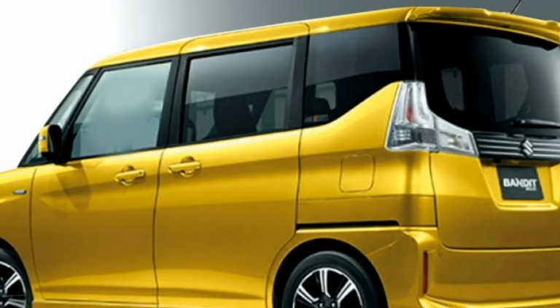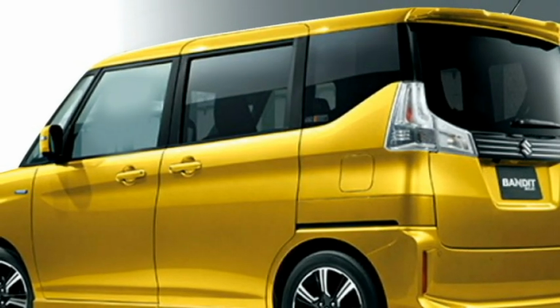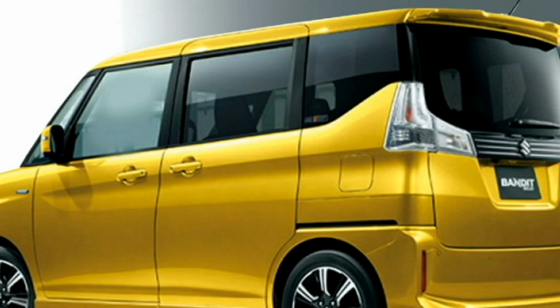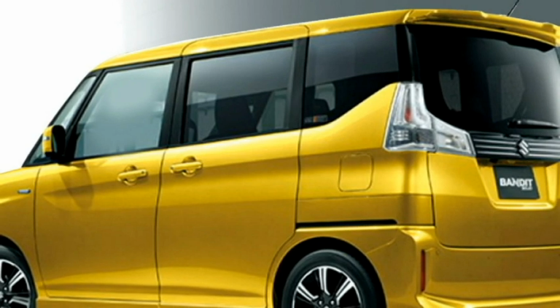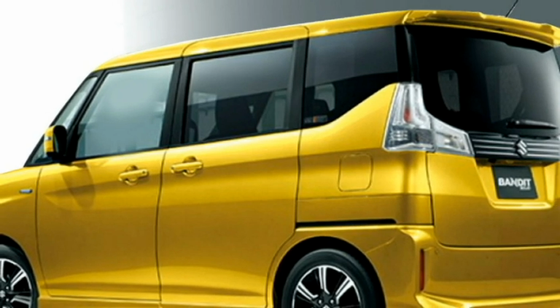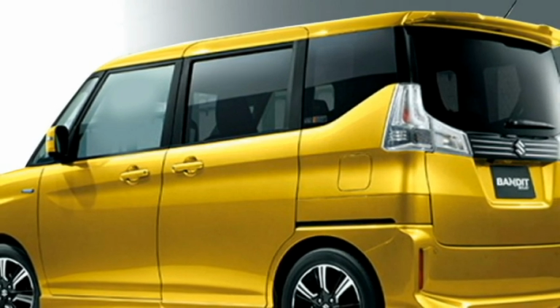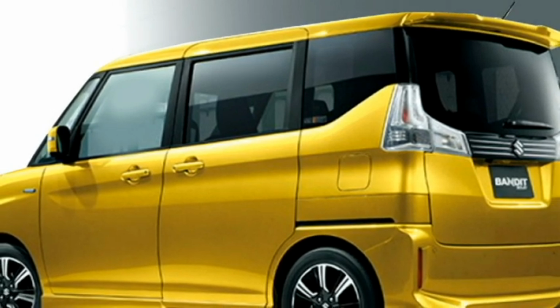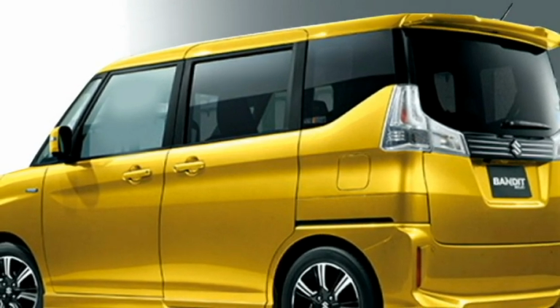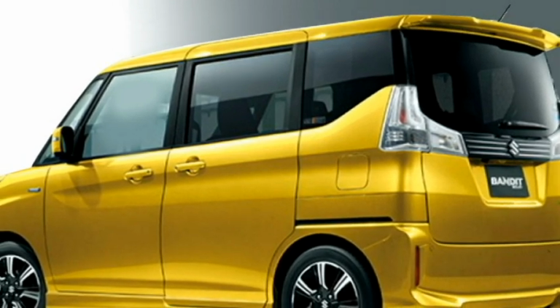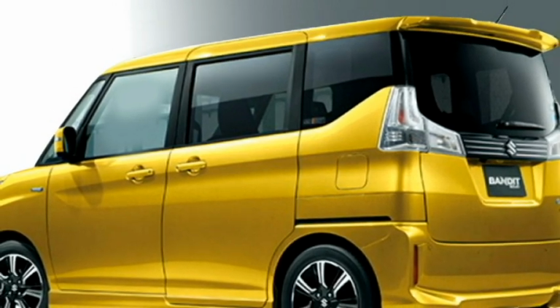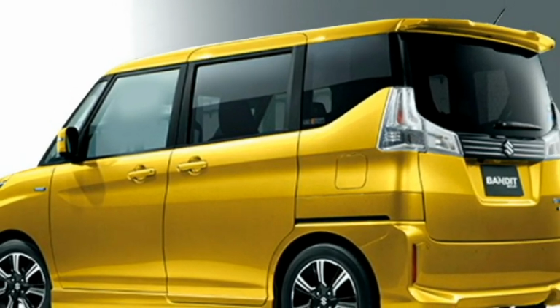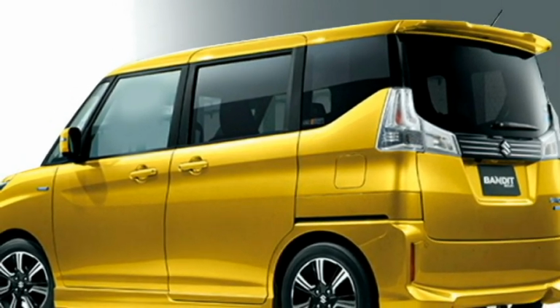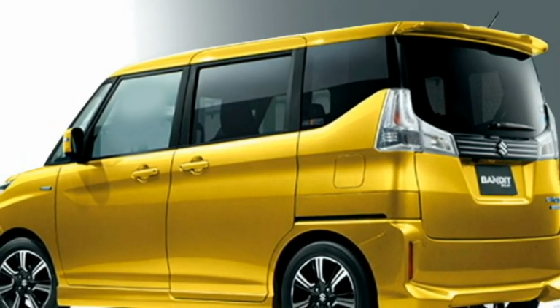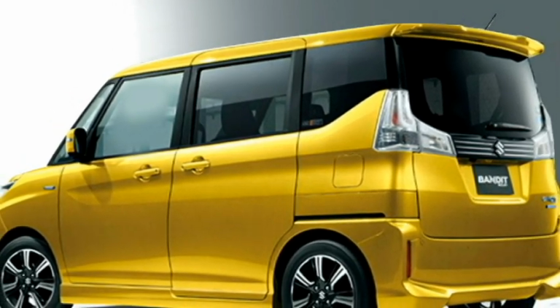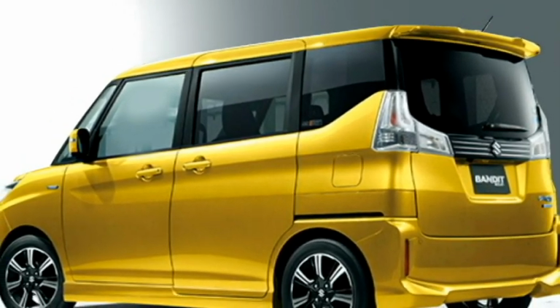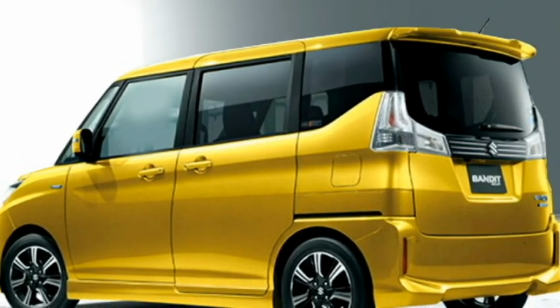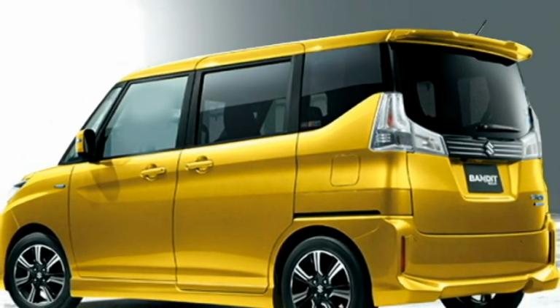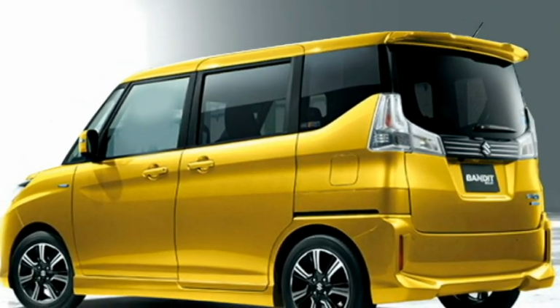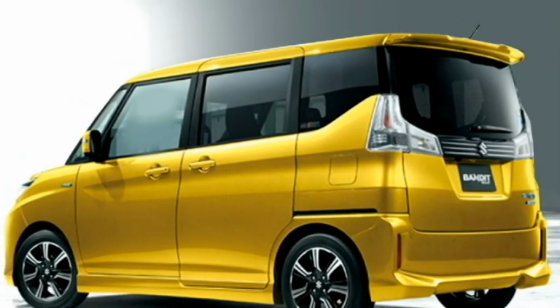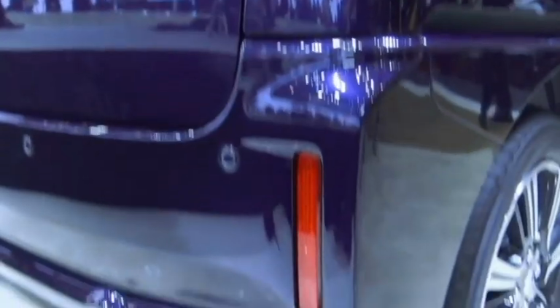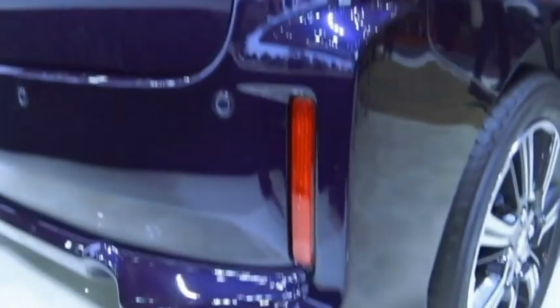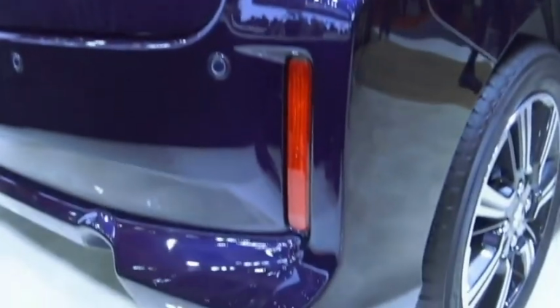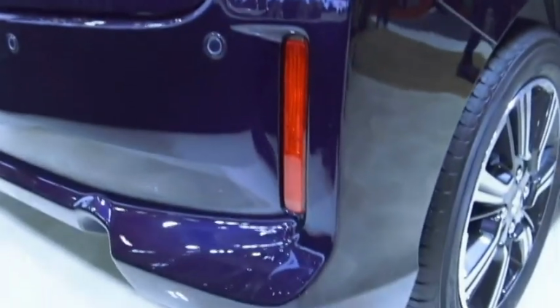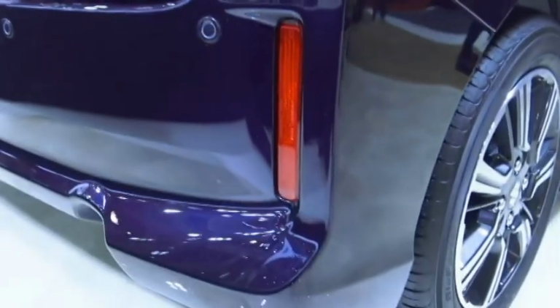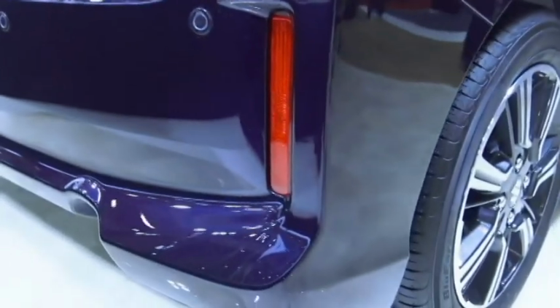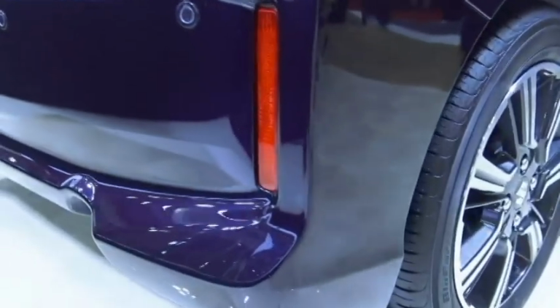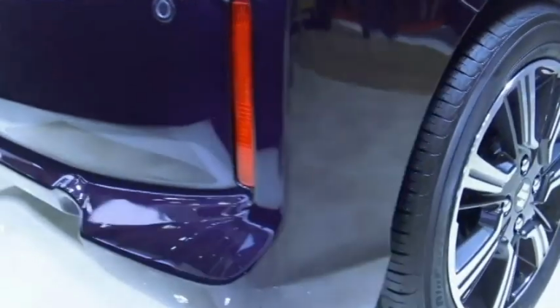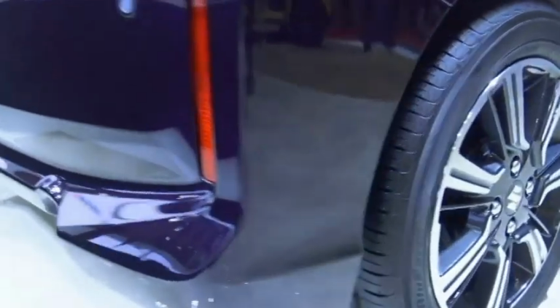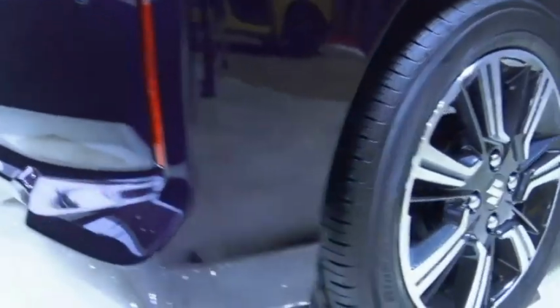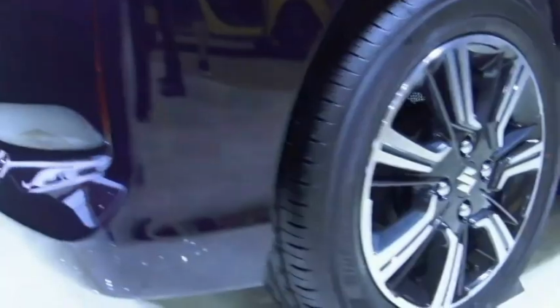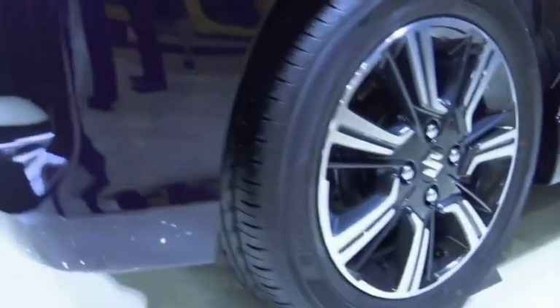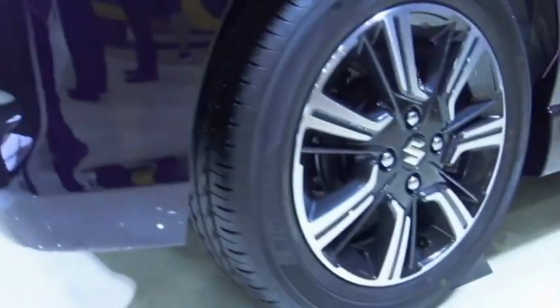Additional safety features include a lane departure warning system, a security alarm, and a 360-degree camera with rear parking sensors.